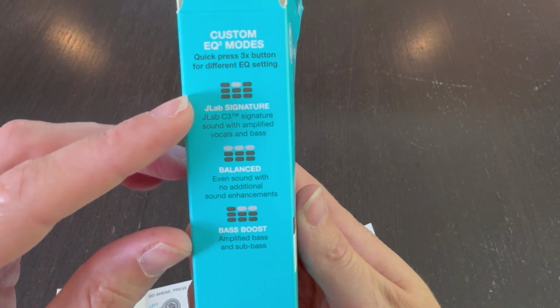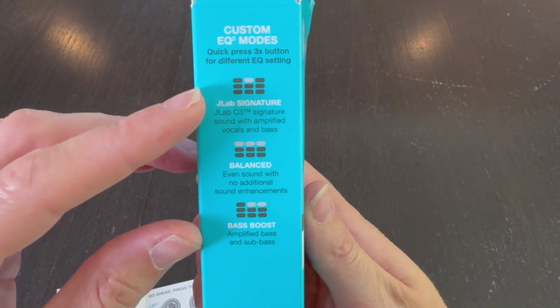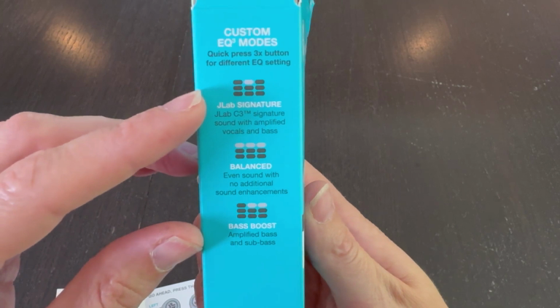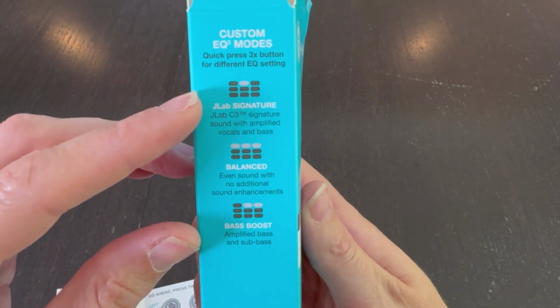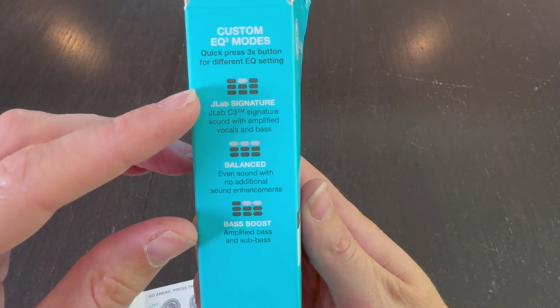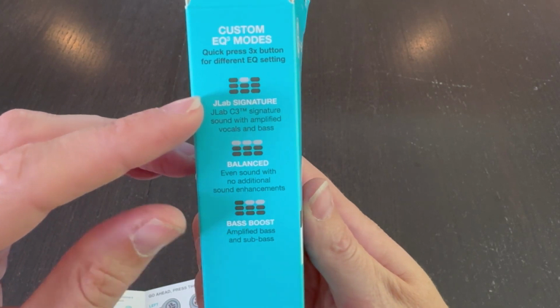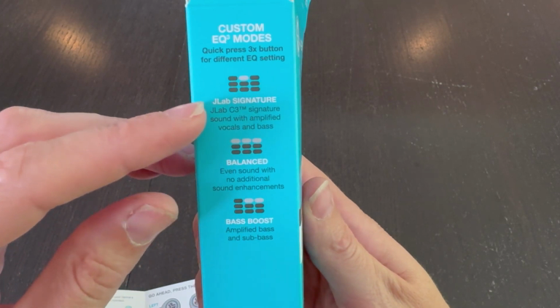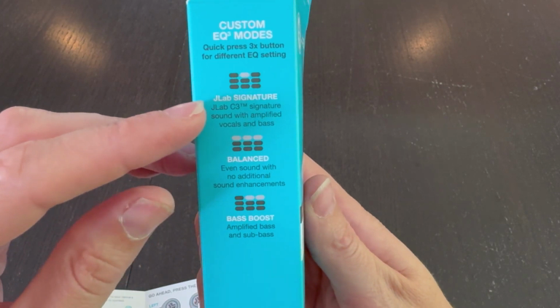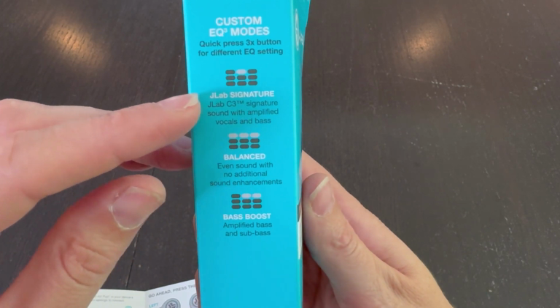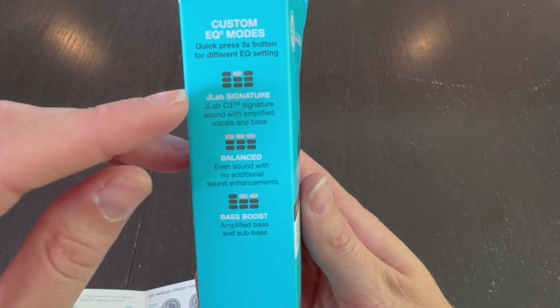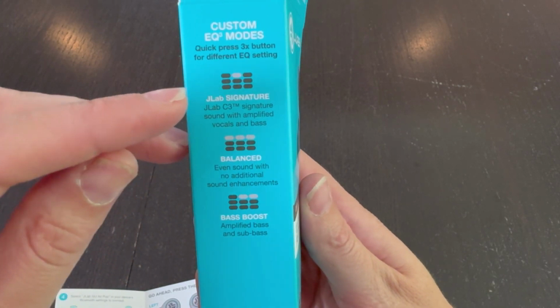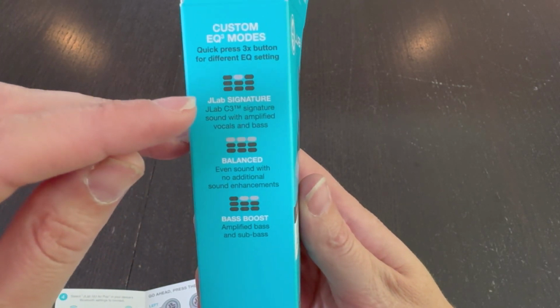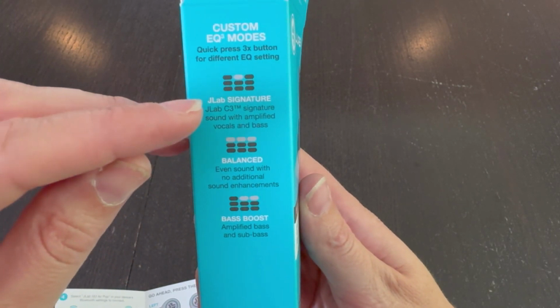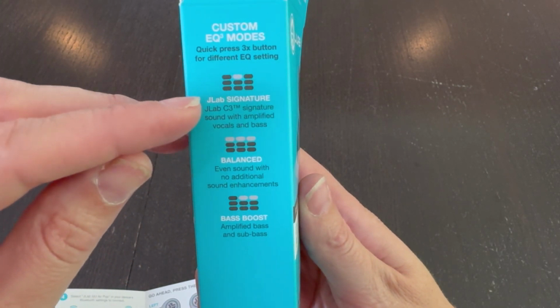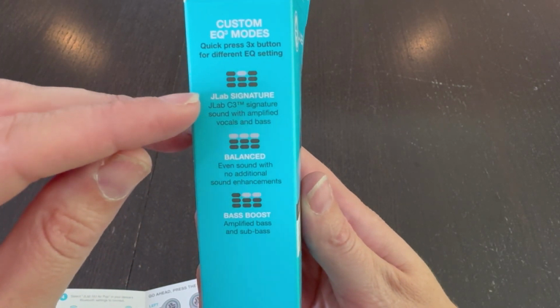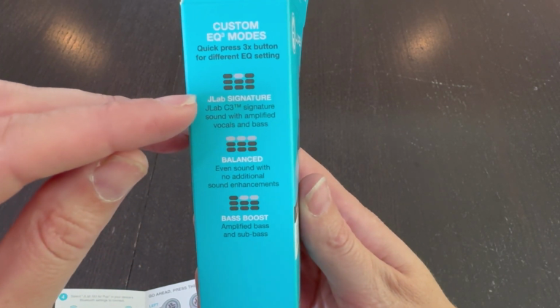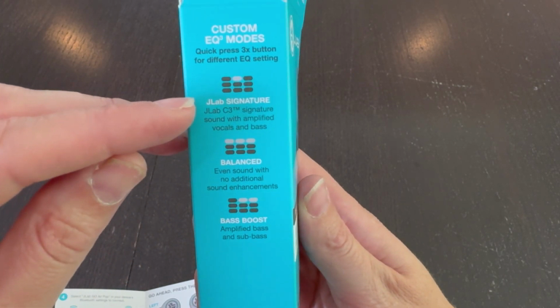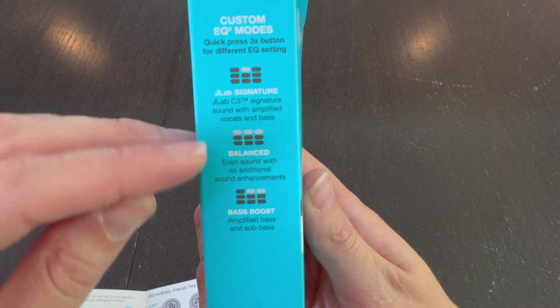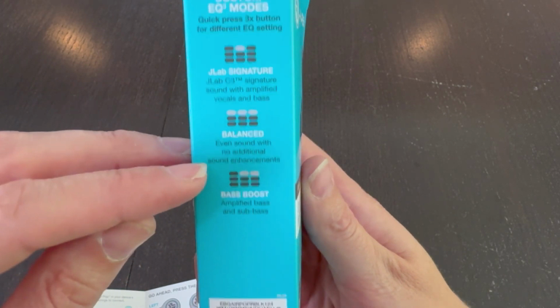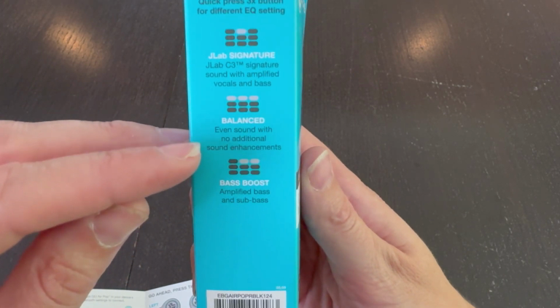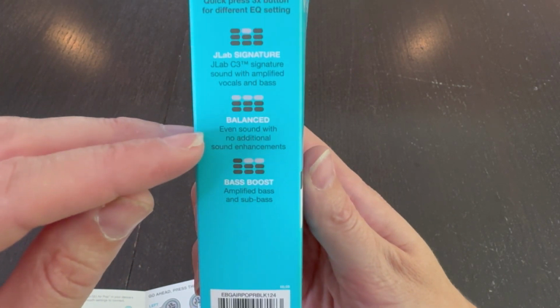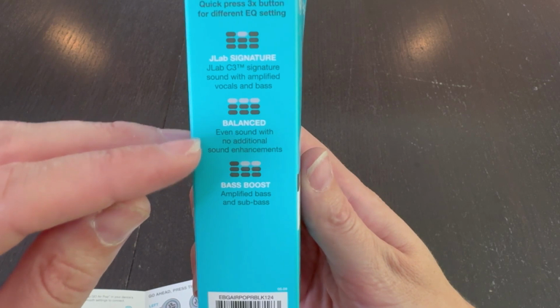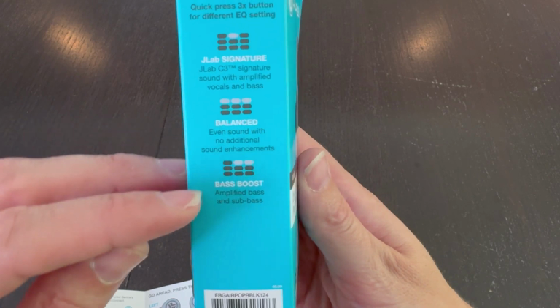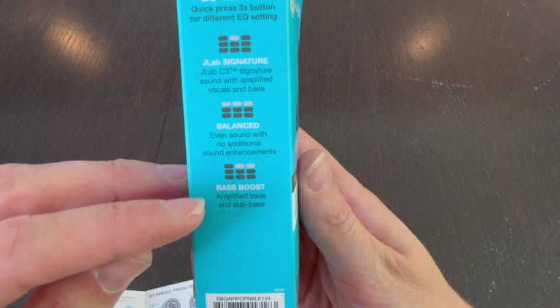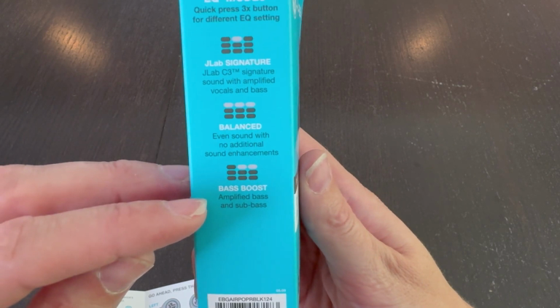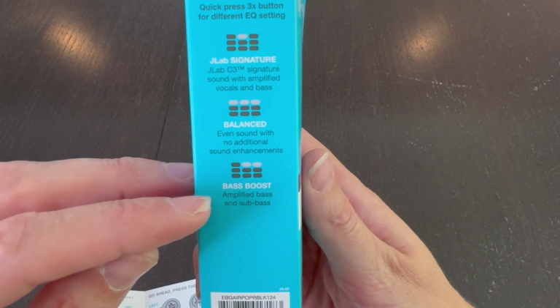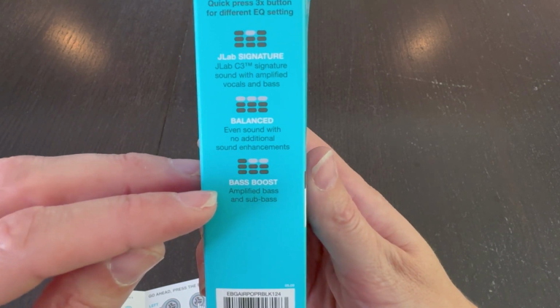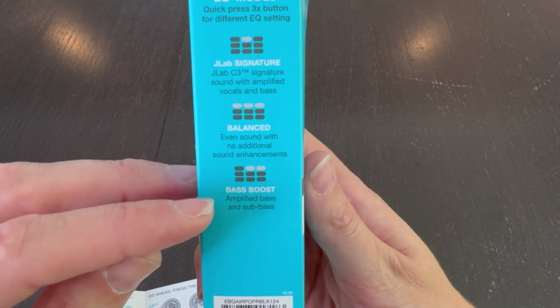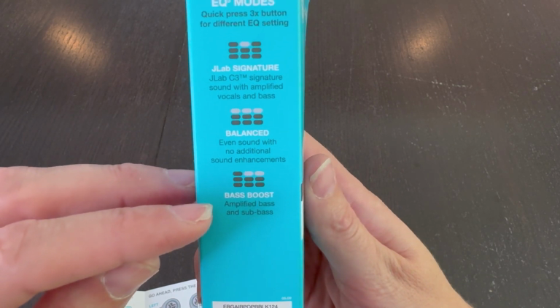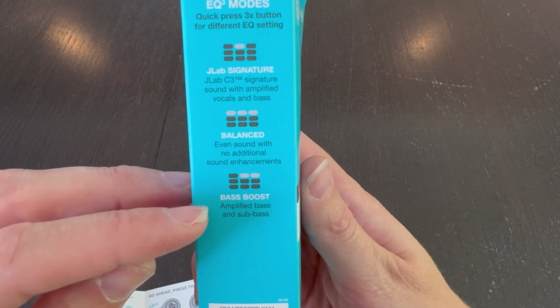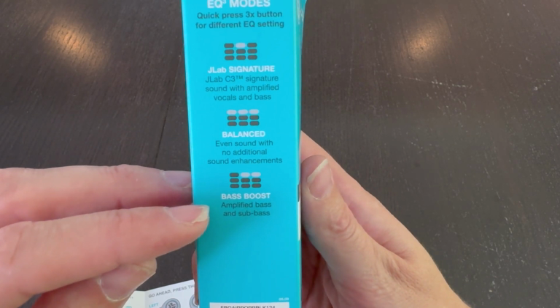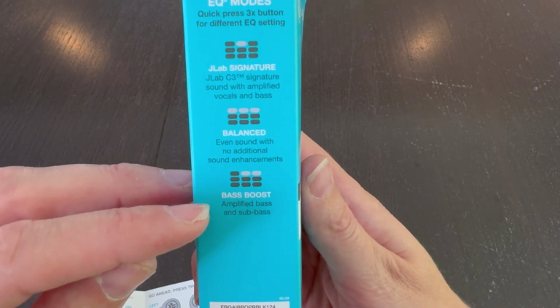For EQ you have three options: the signature sound, the balanced sound, and the bass boost.